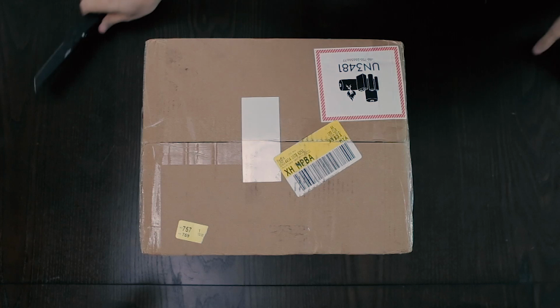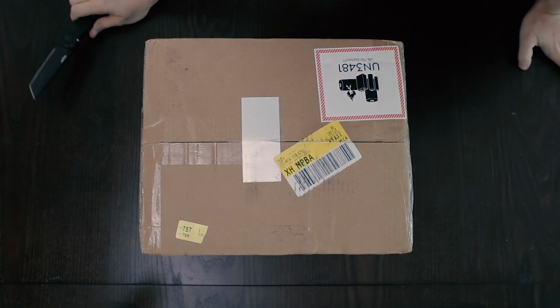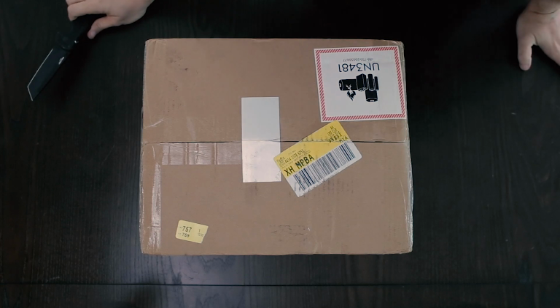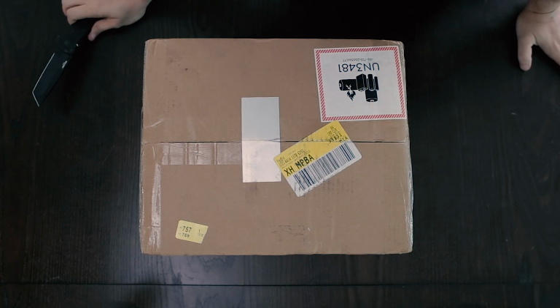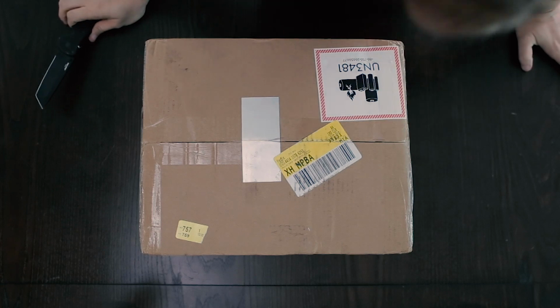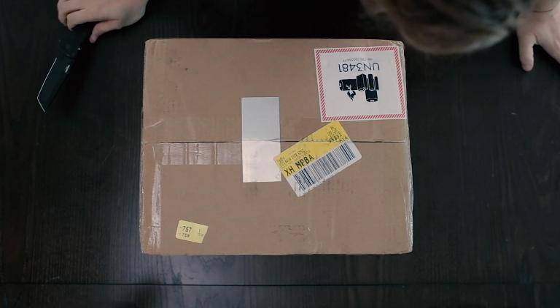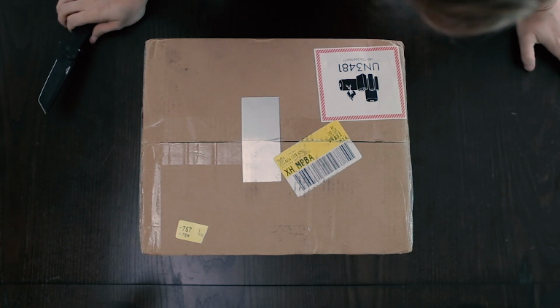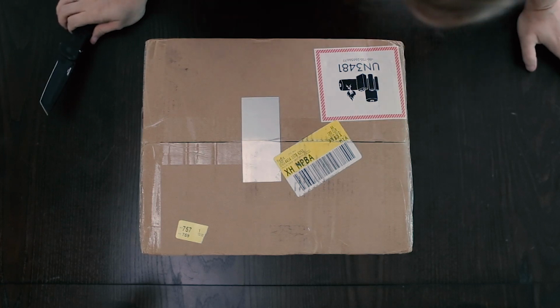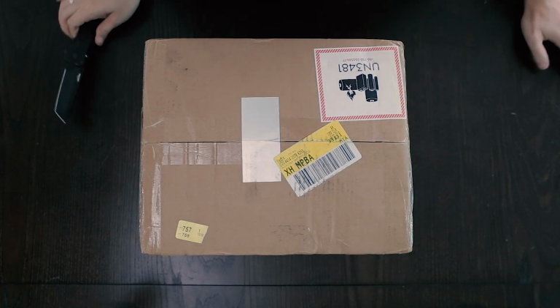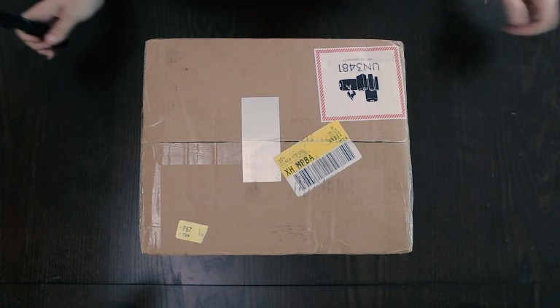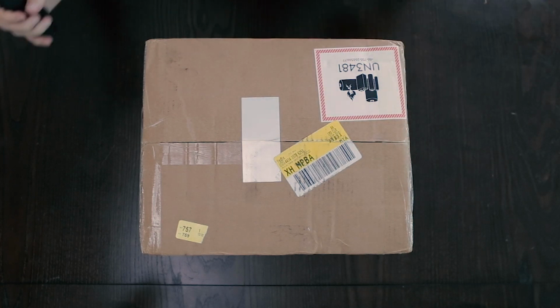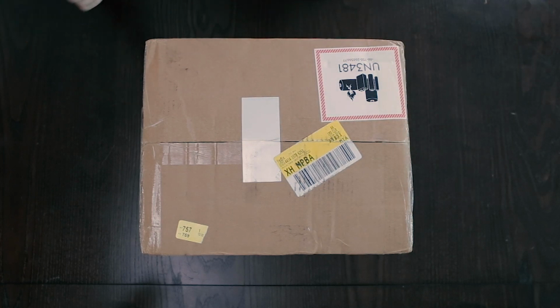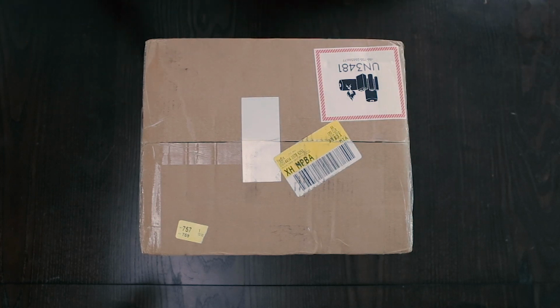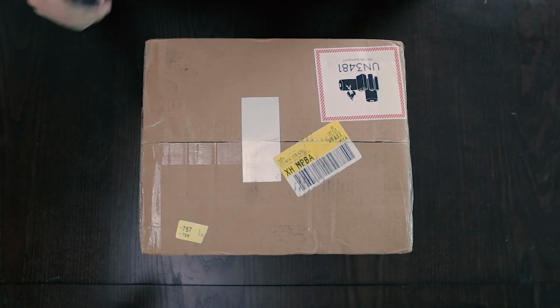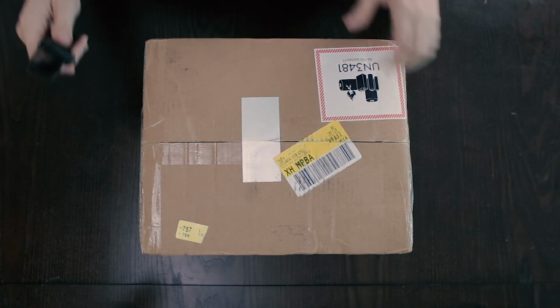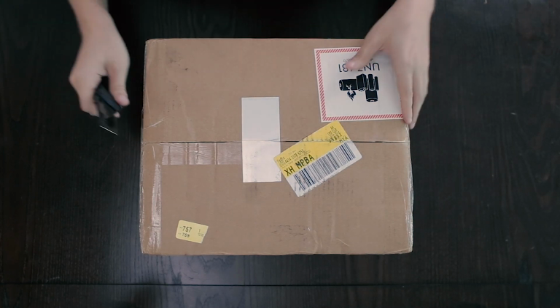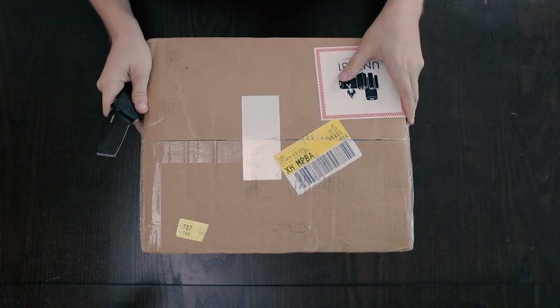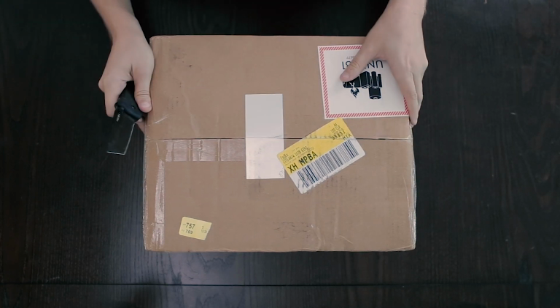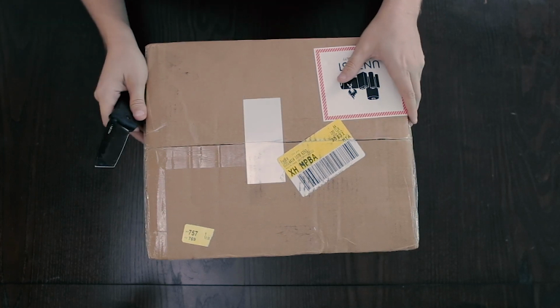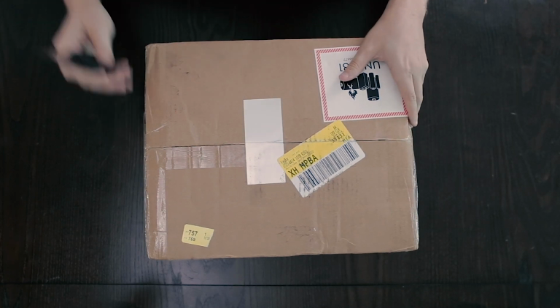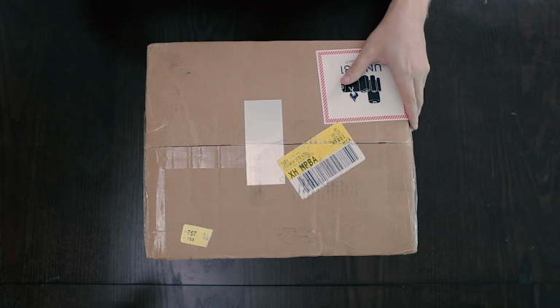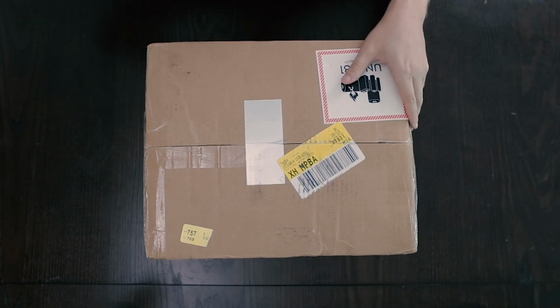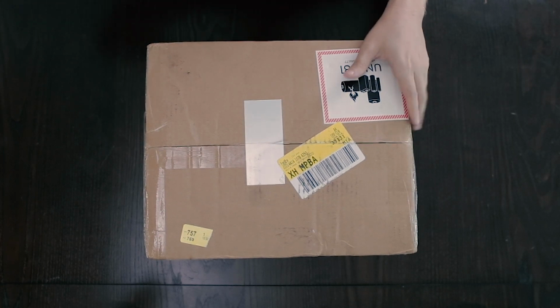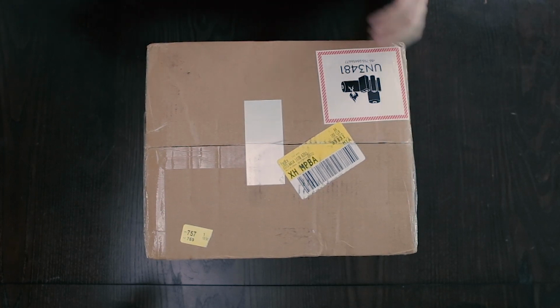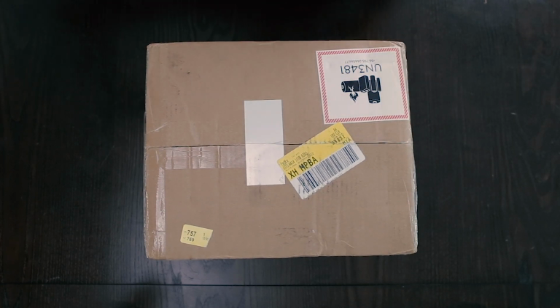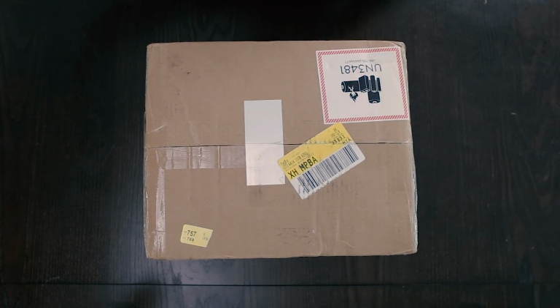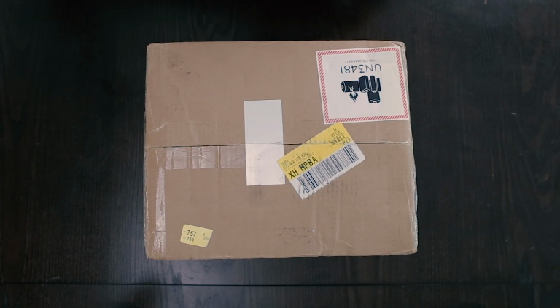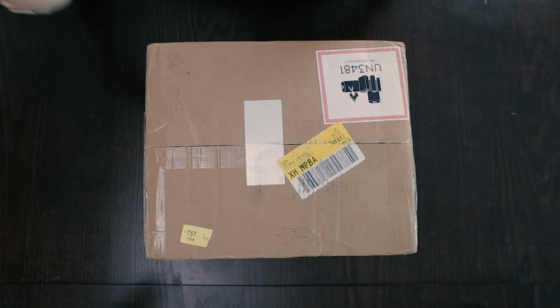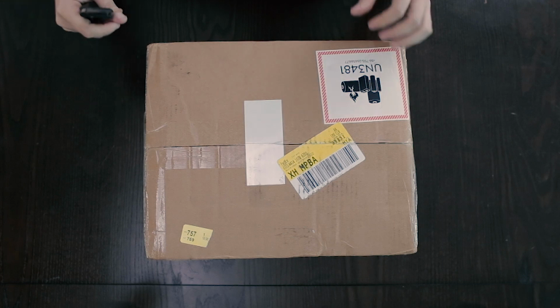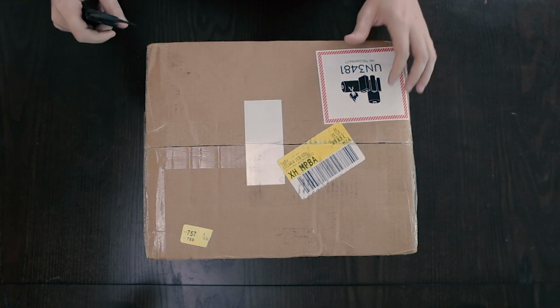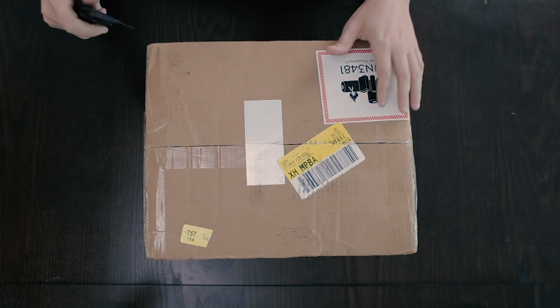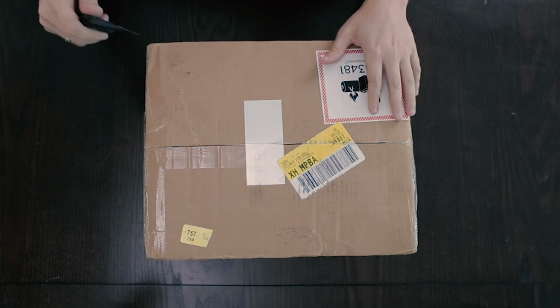All right, so we're gonna unbox the DJI Mavic Pro 2.